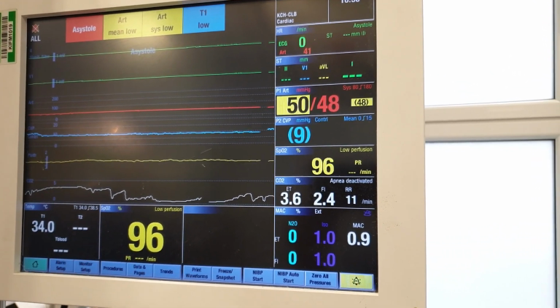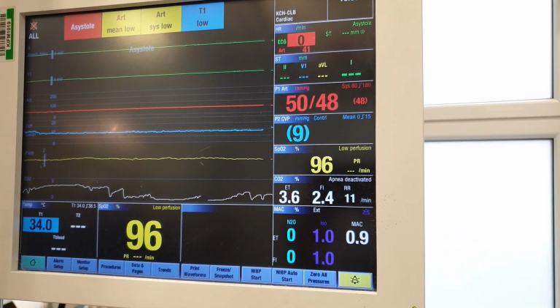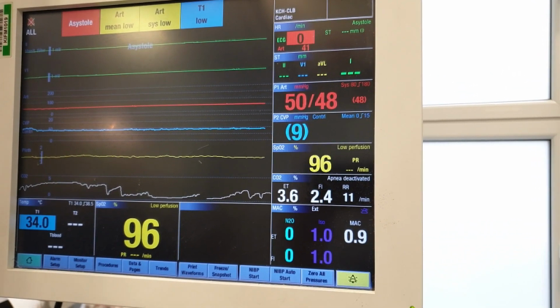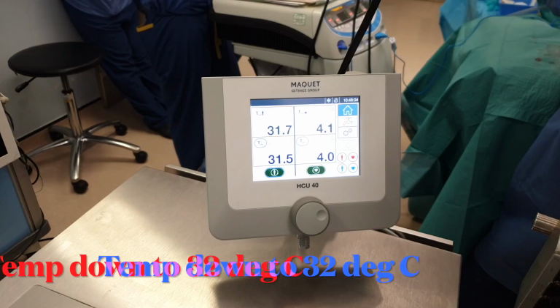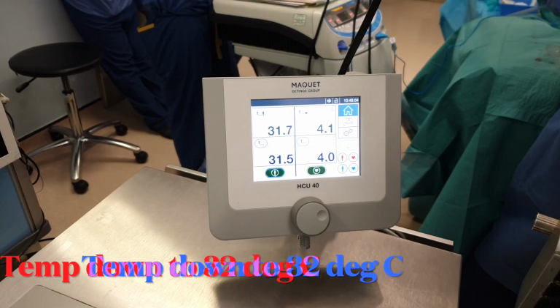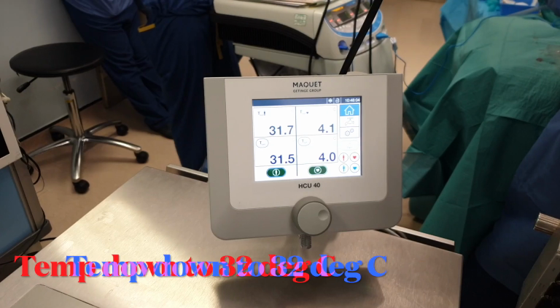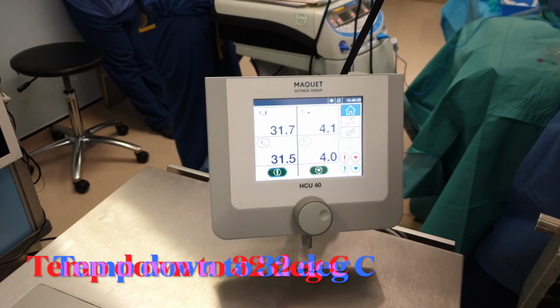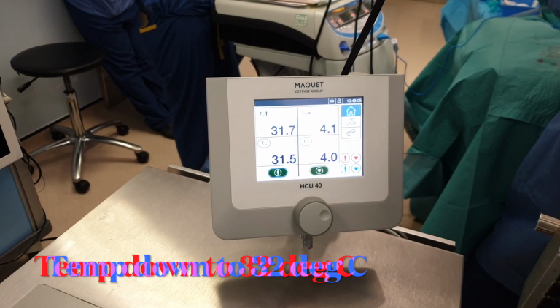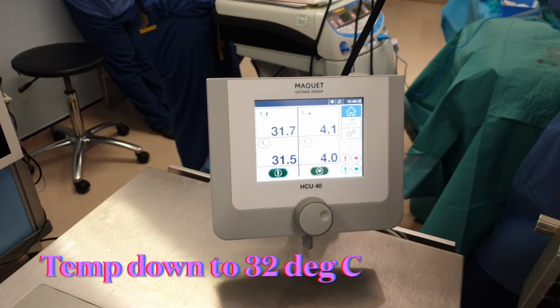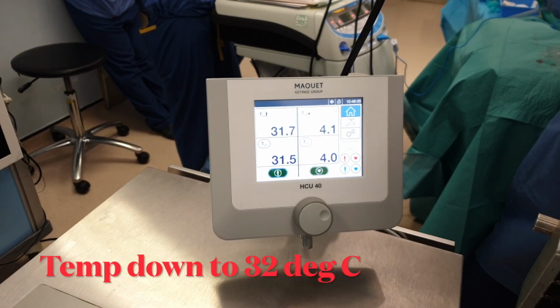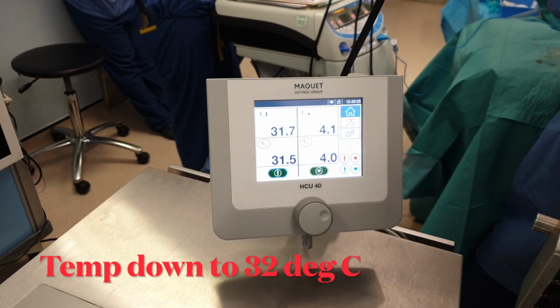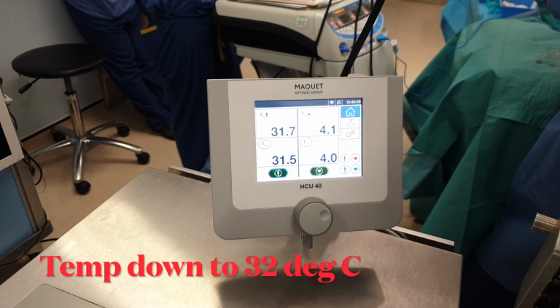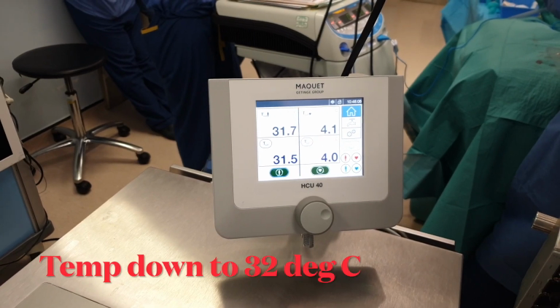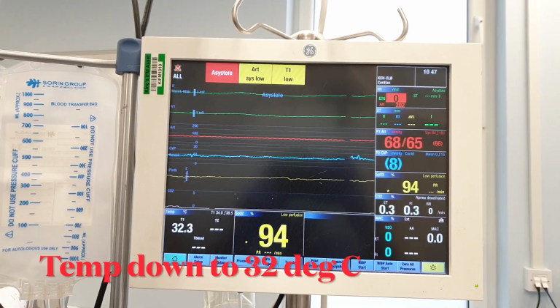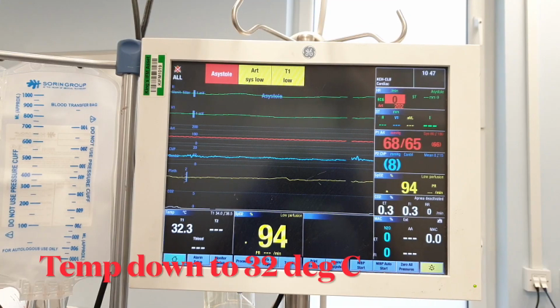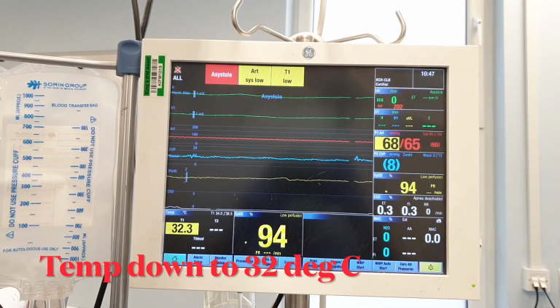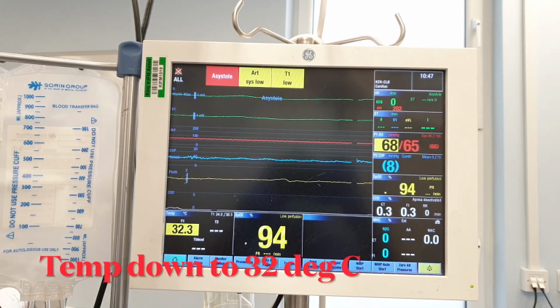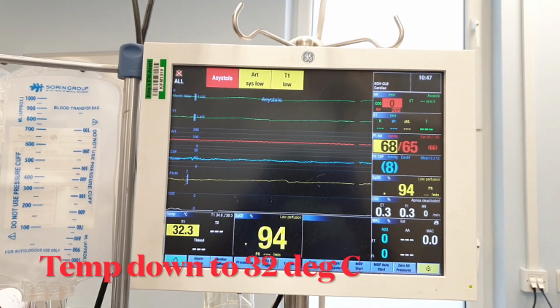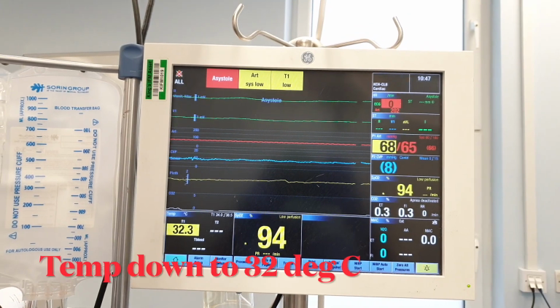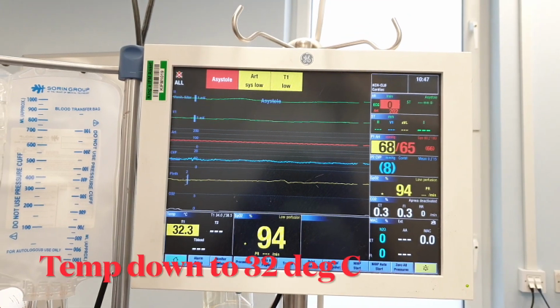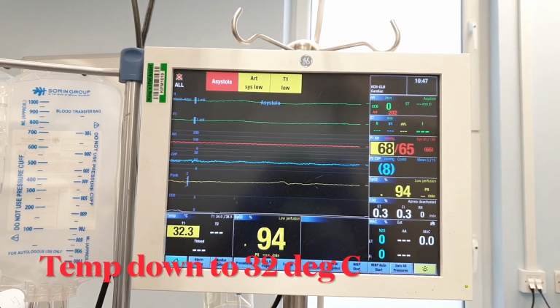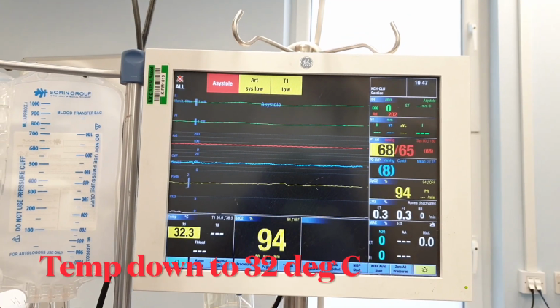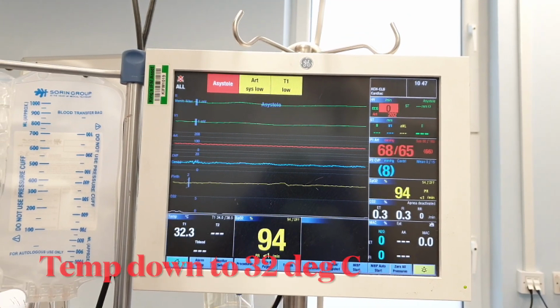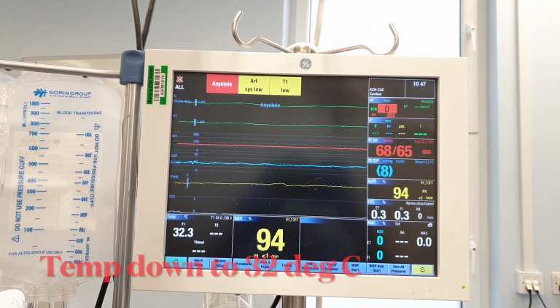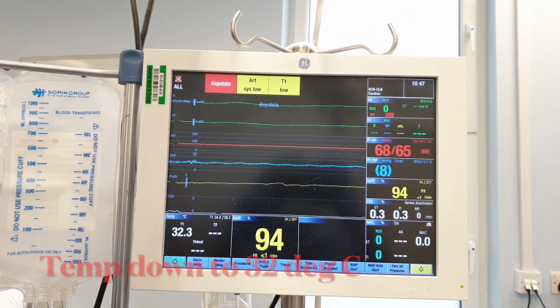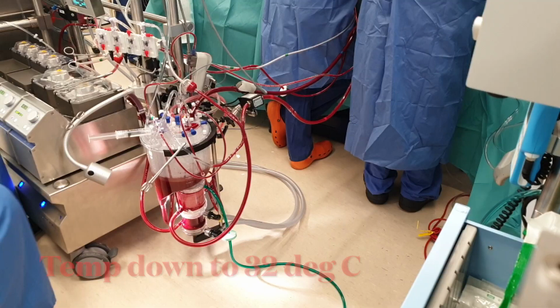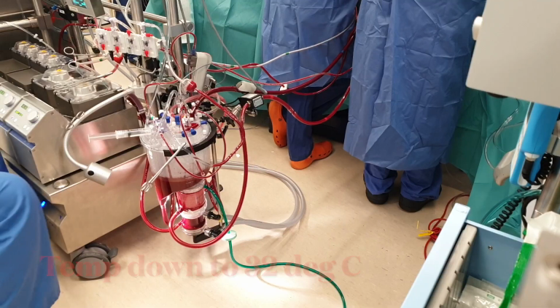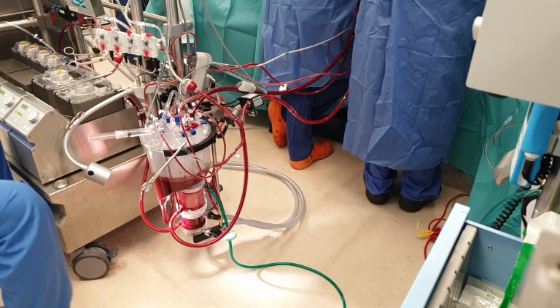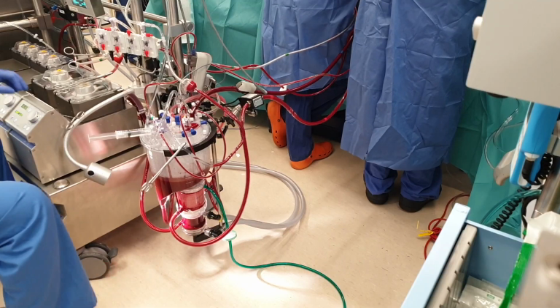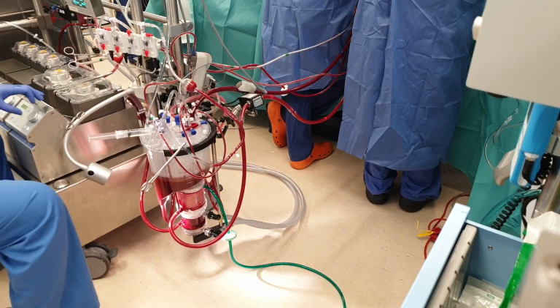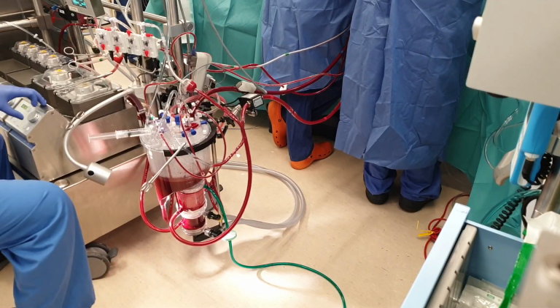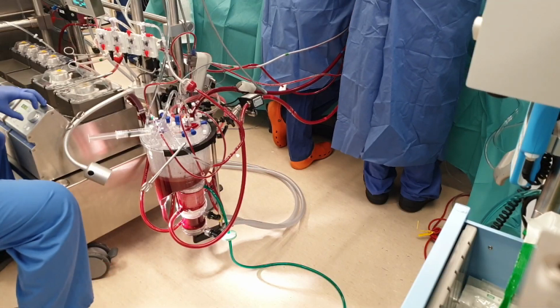The heart is stopped for the duration of surgery, which is around 40 minutes of cross clamp time.